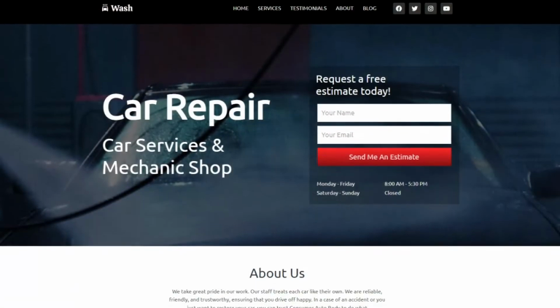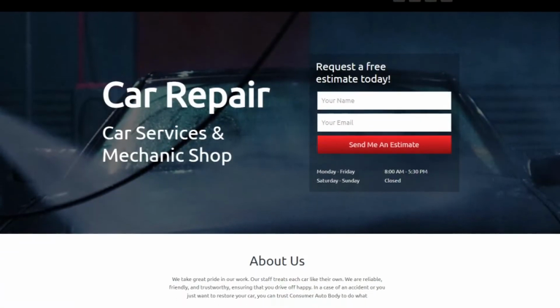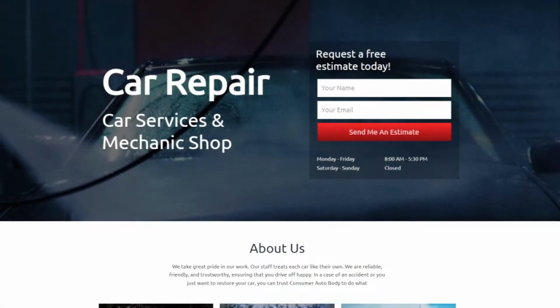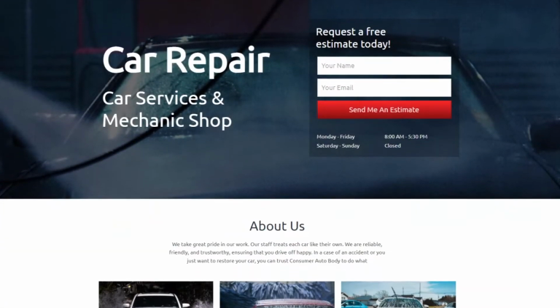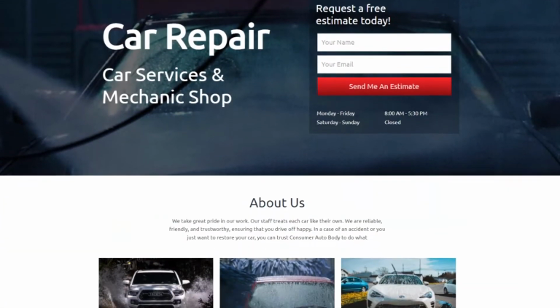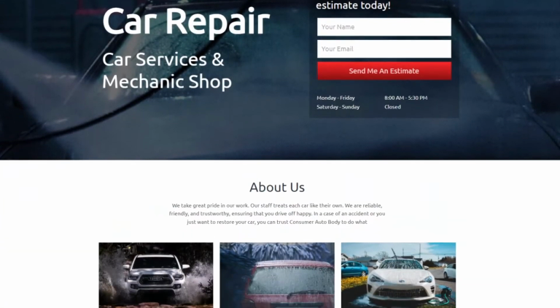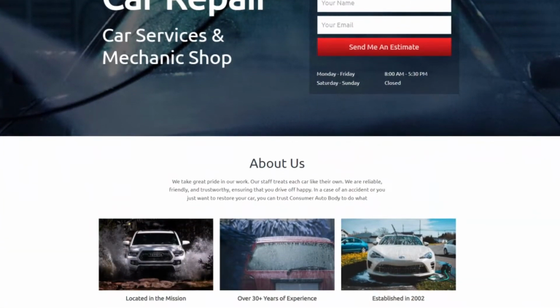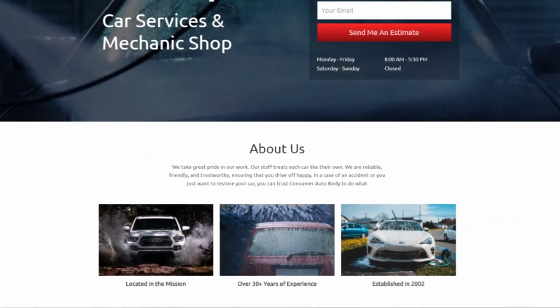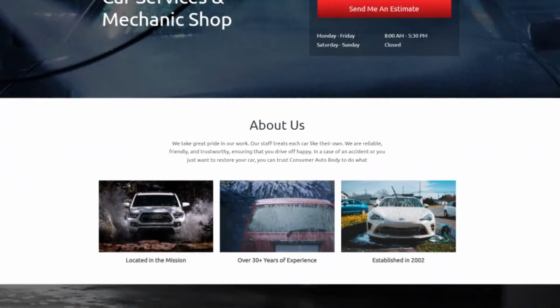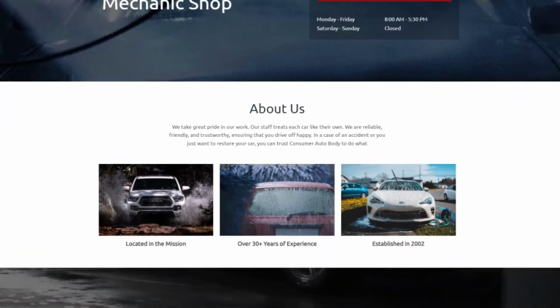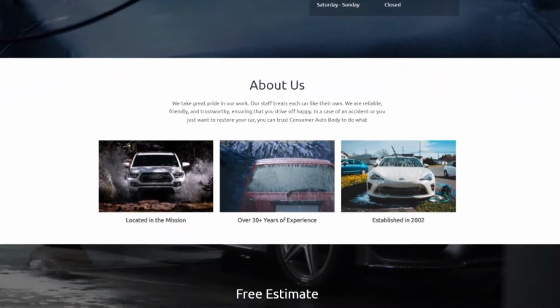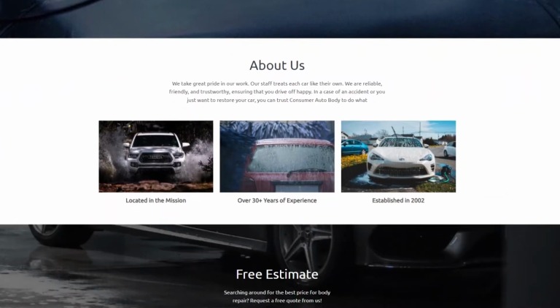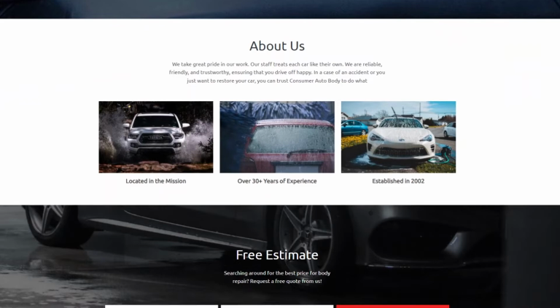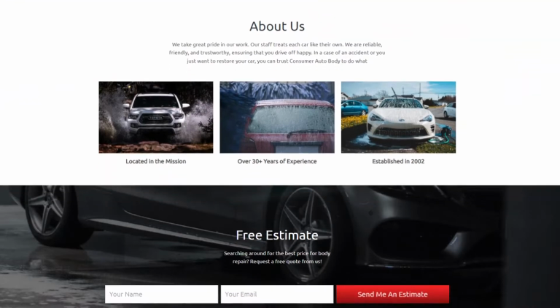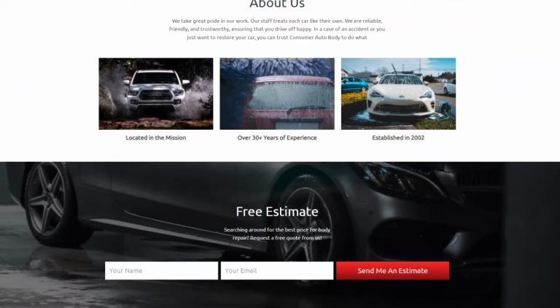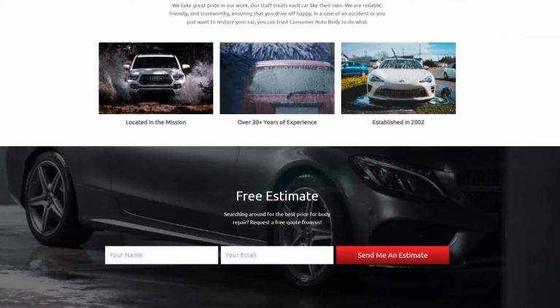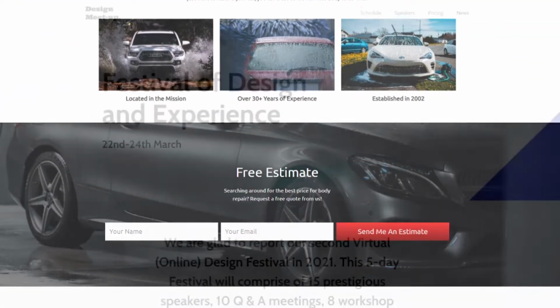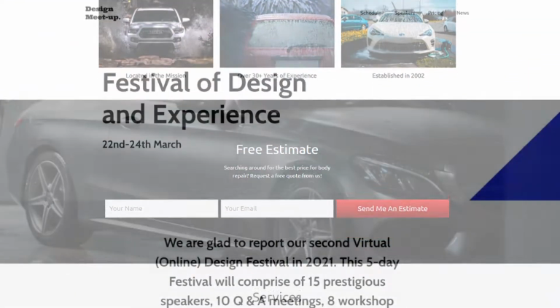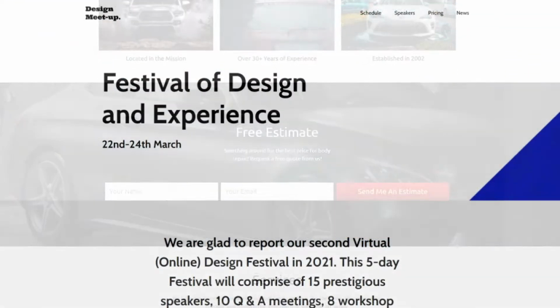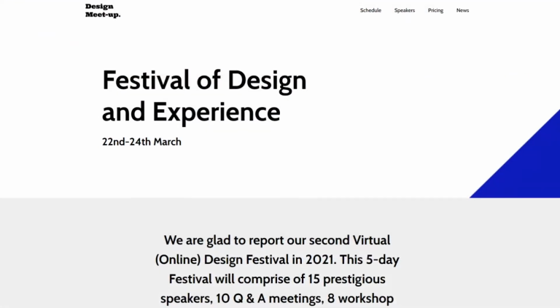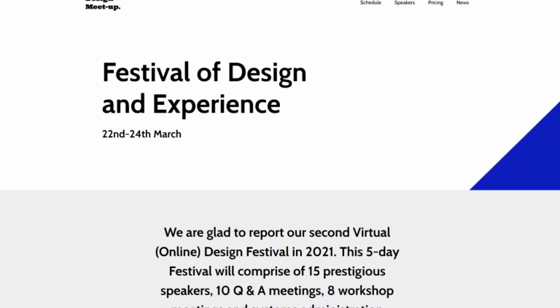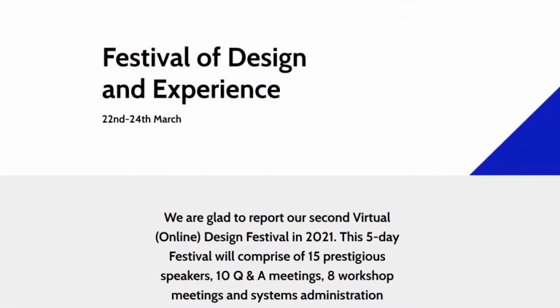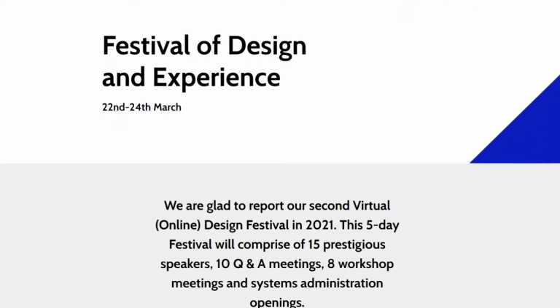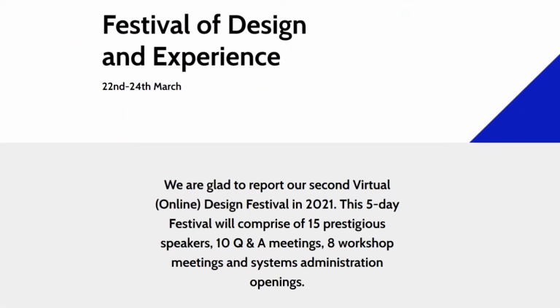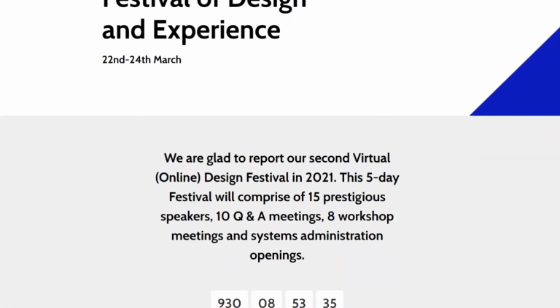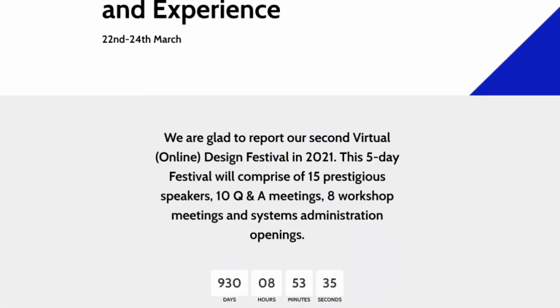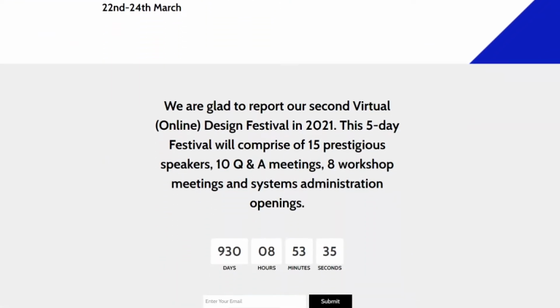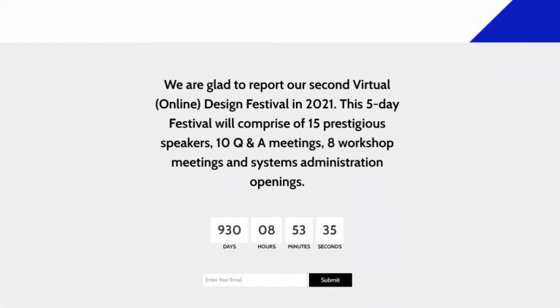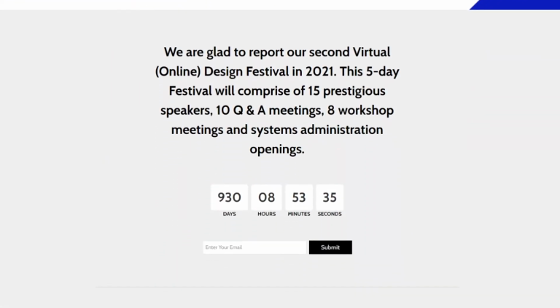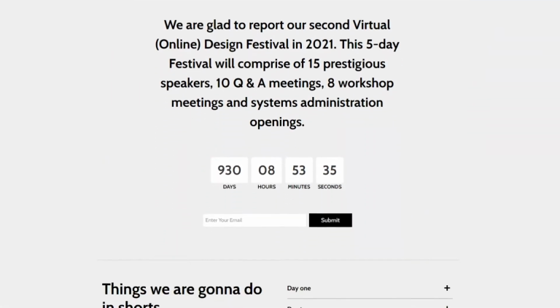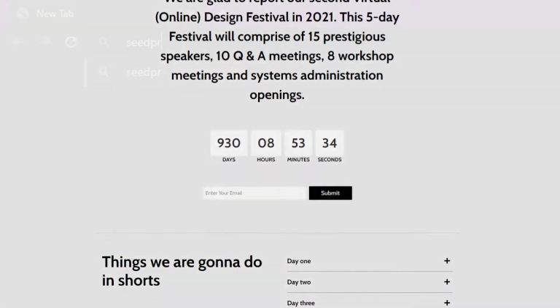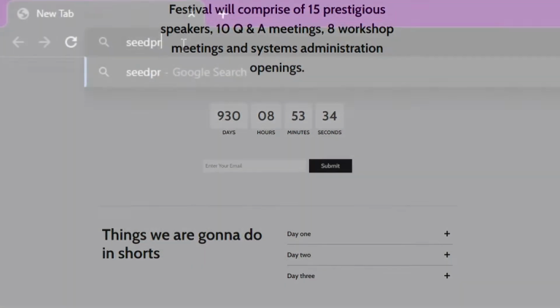We also have kits for an app website, jewelry shop, organic website kit, car maintenance, and a meetup kit.